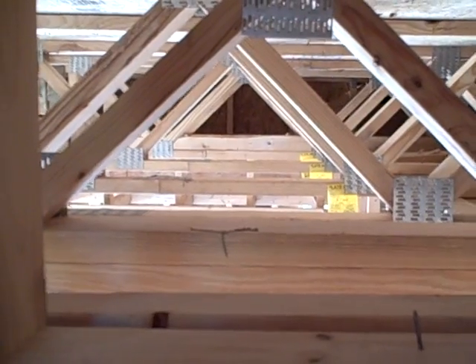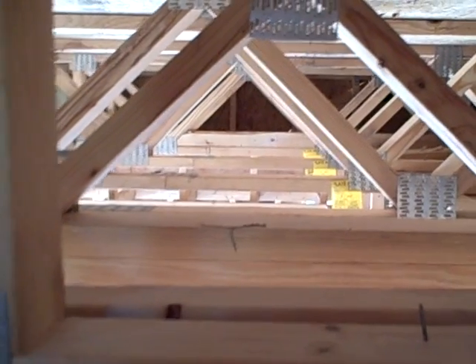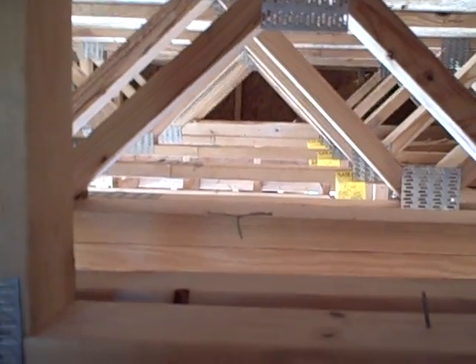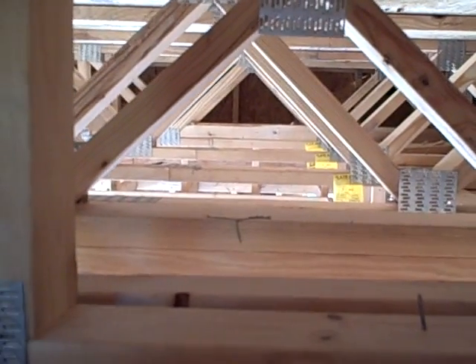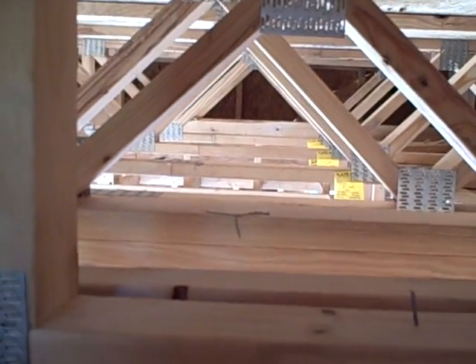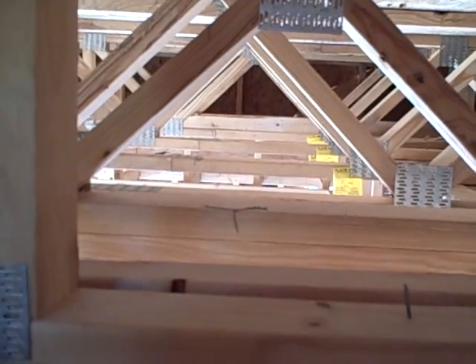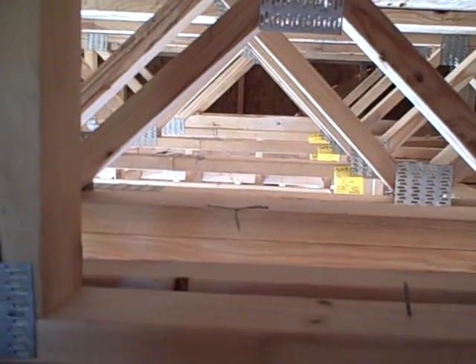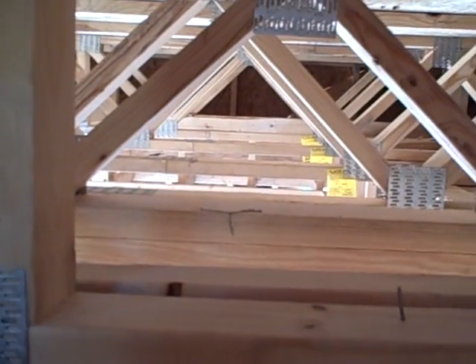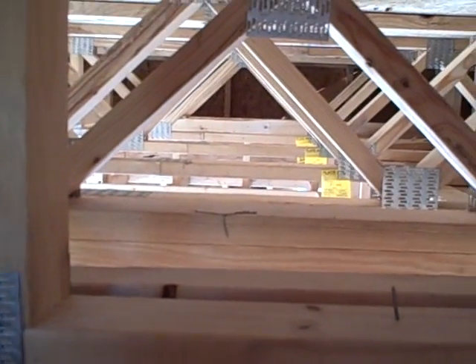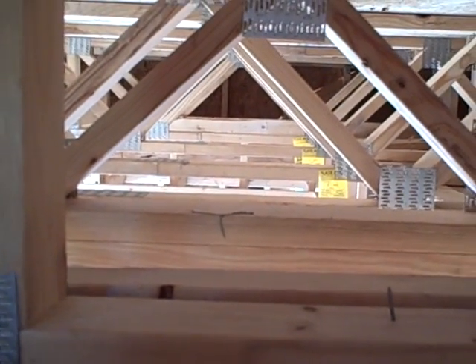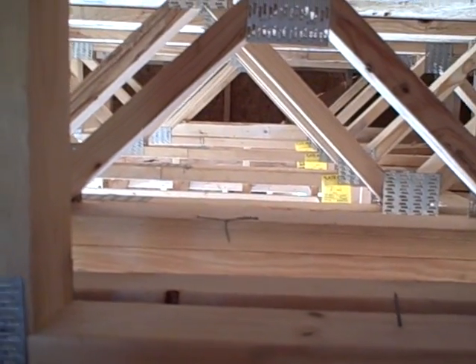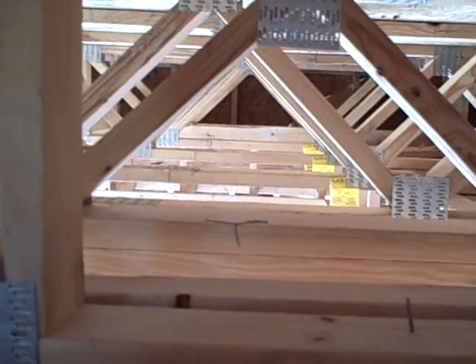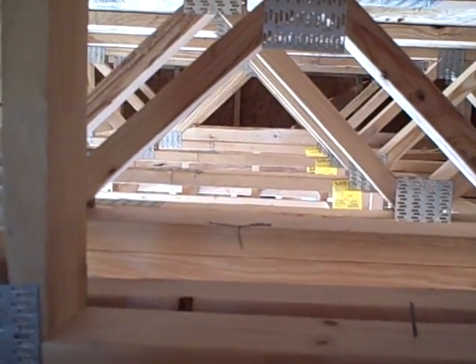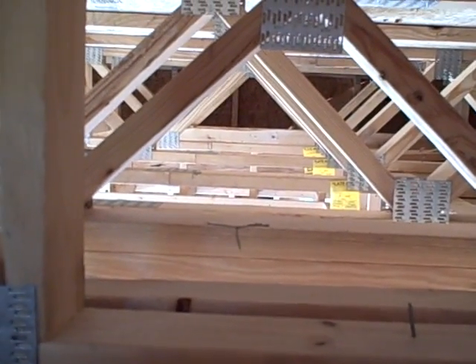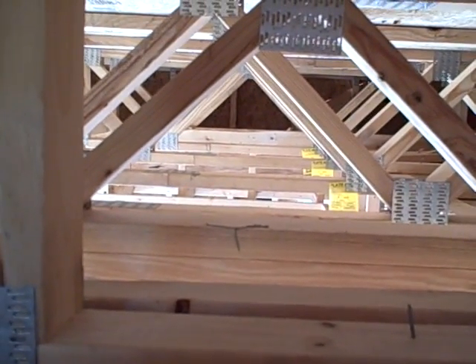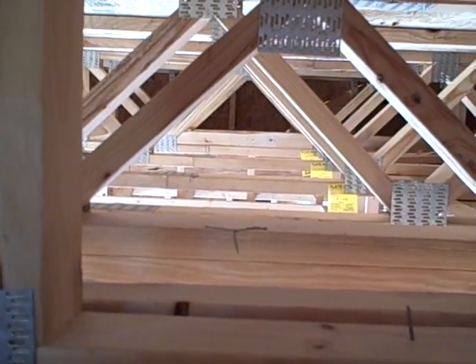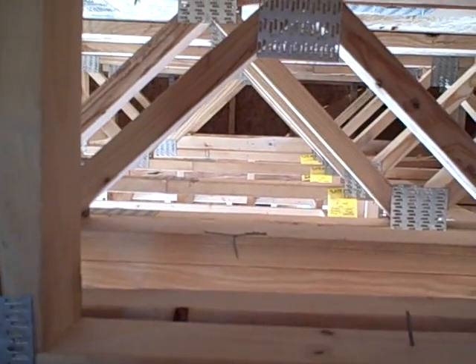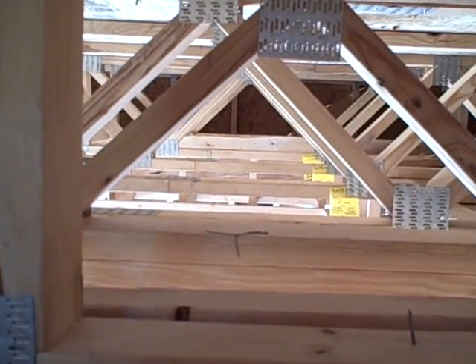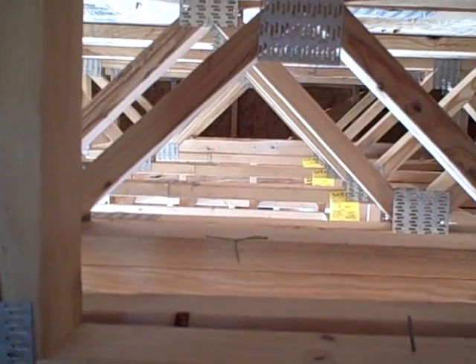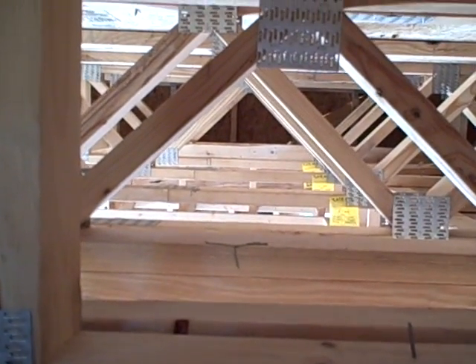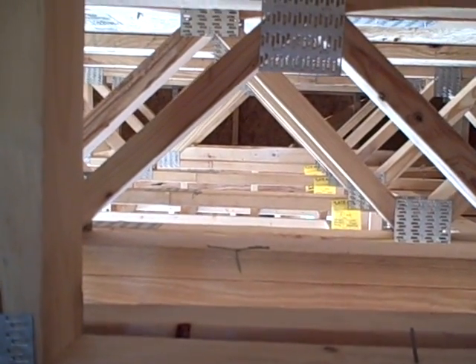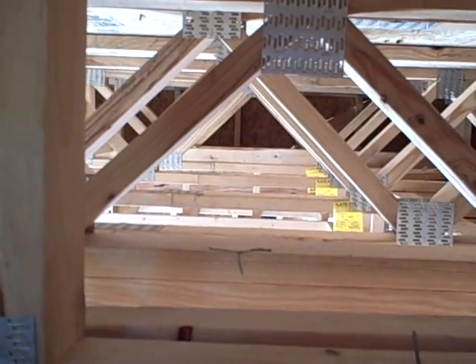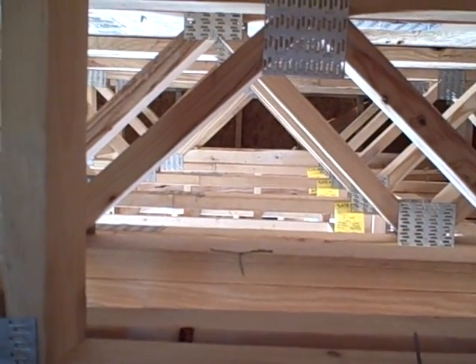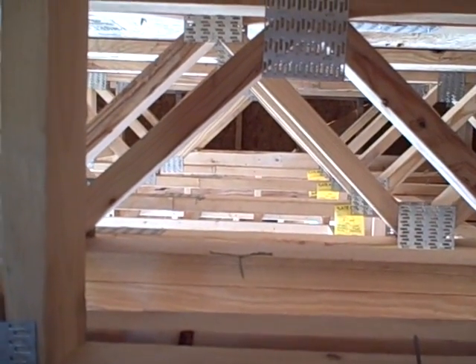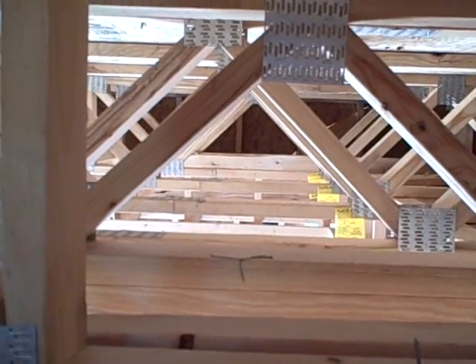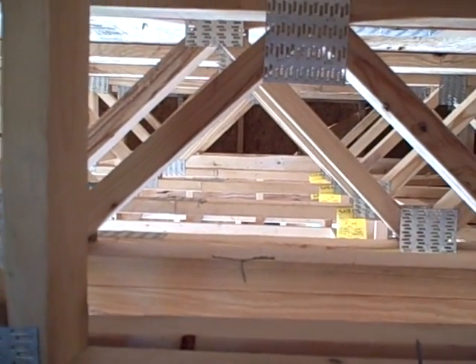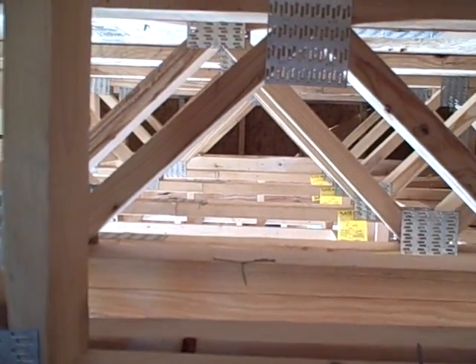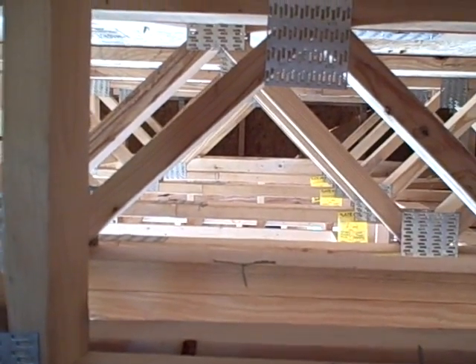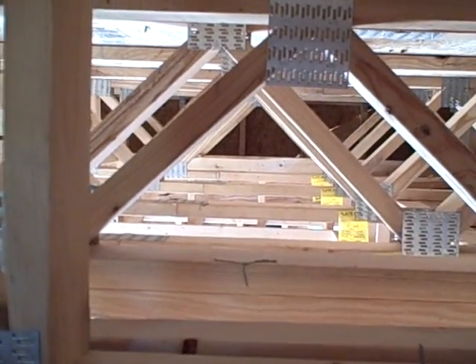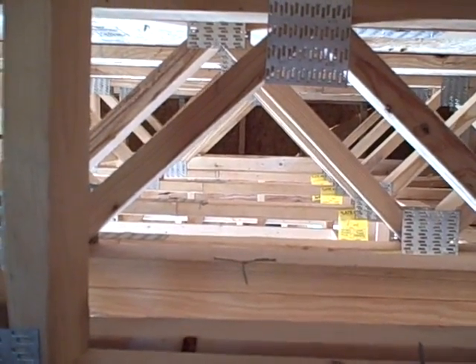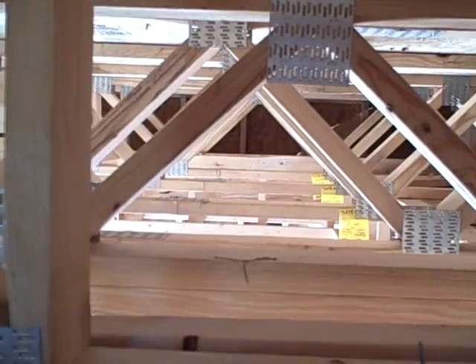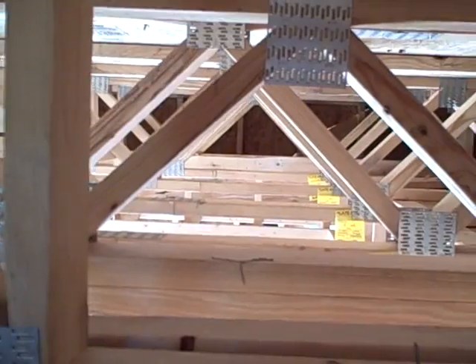Hi, this is Matt Reisinger with Reisinger Homes. Welcome to my video blog on green building and building science.